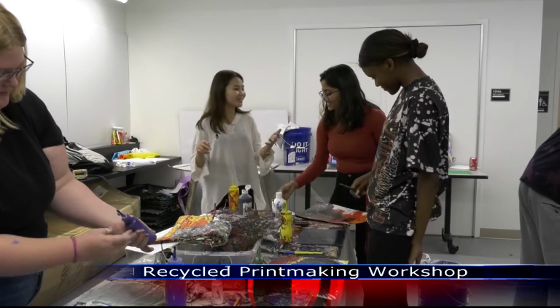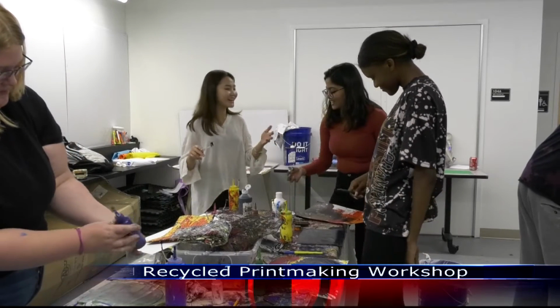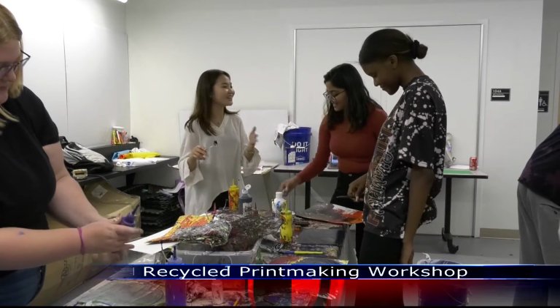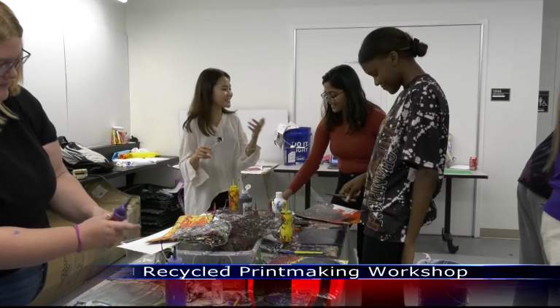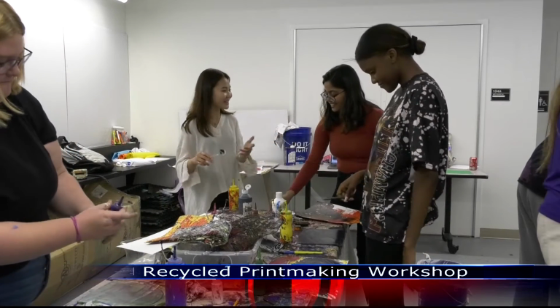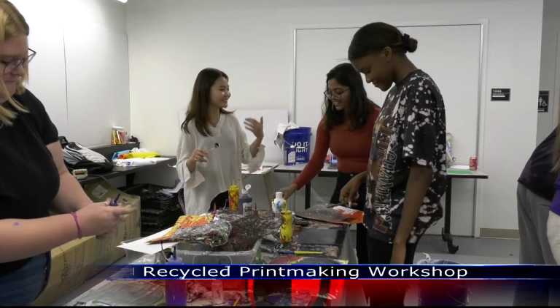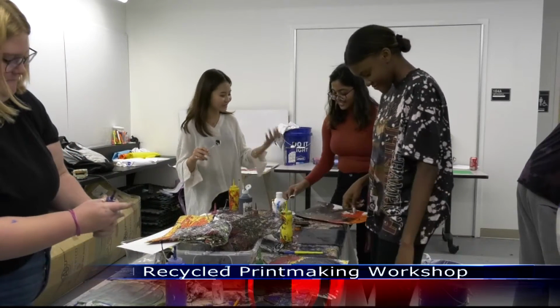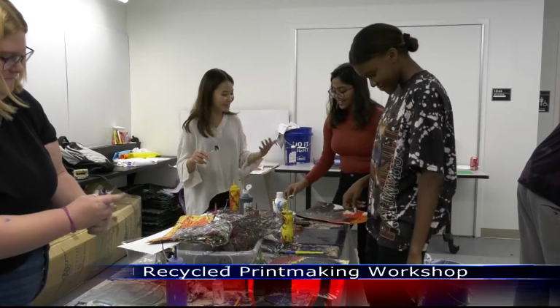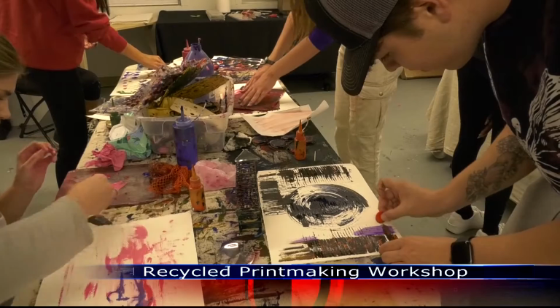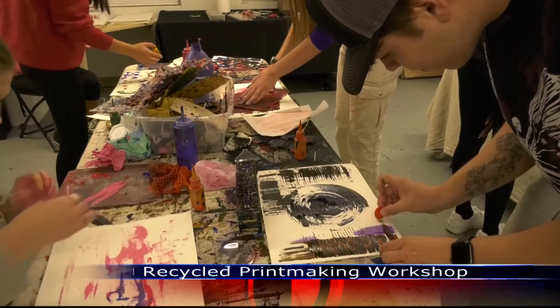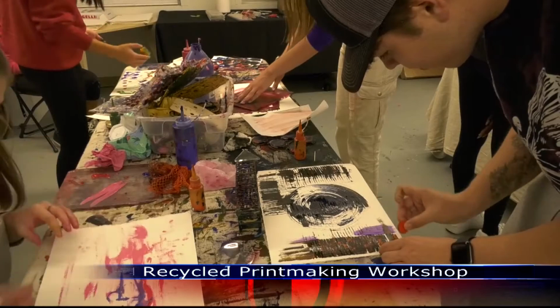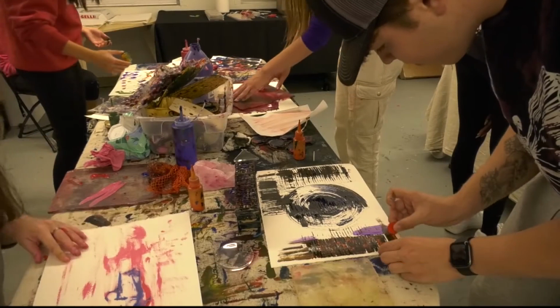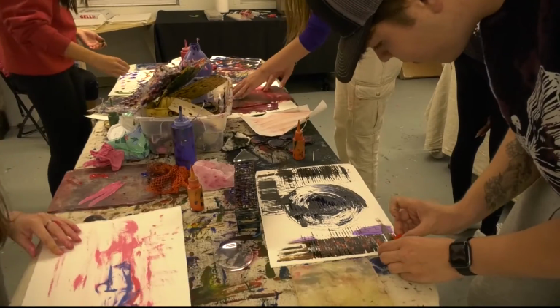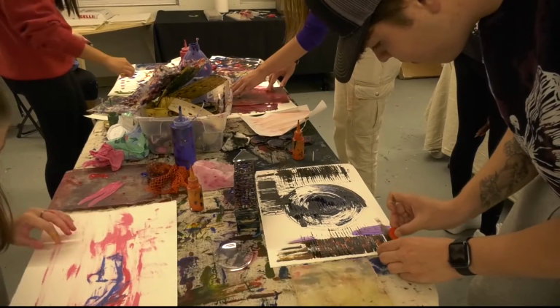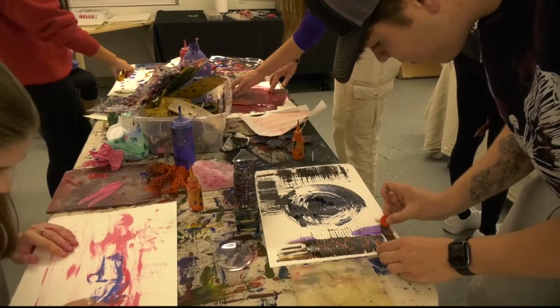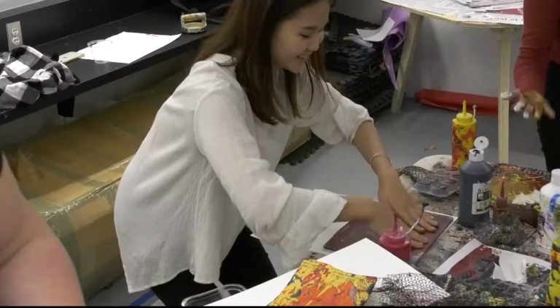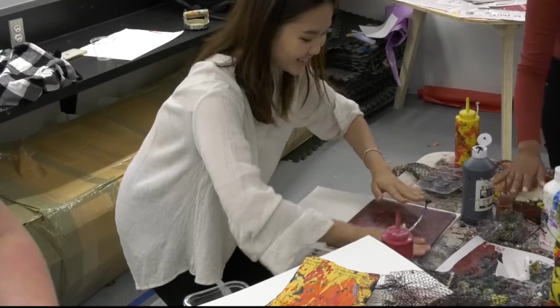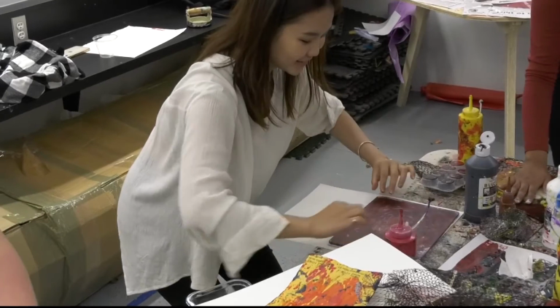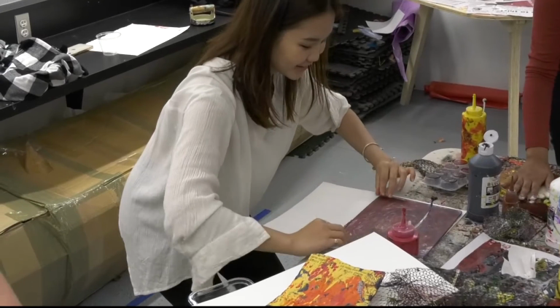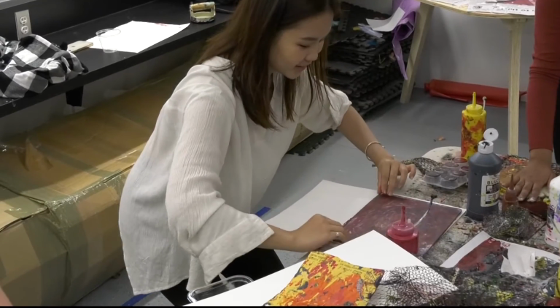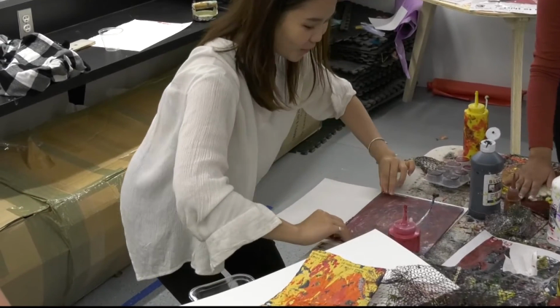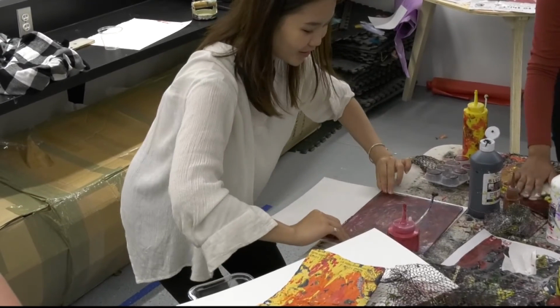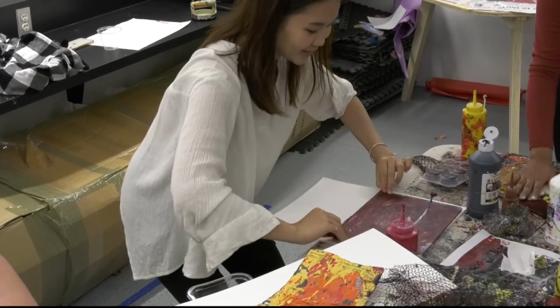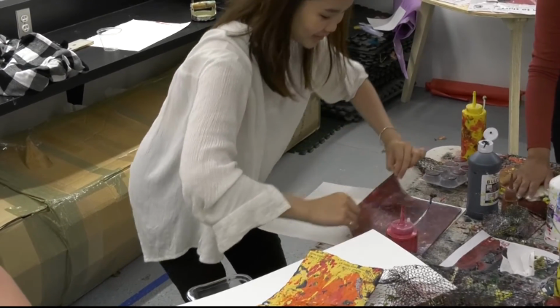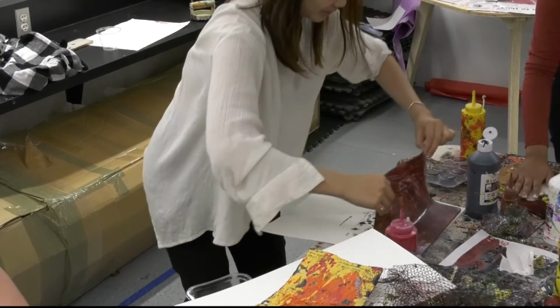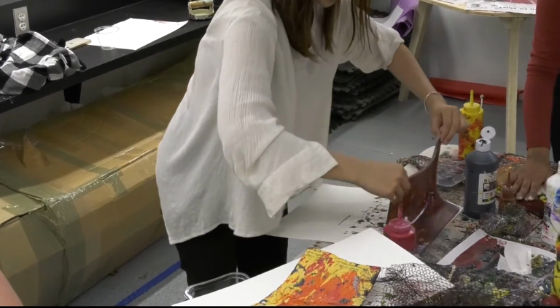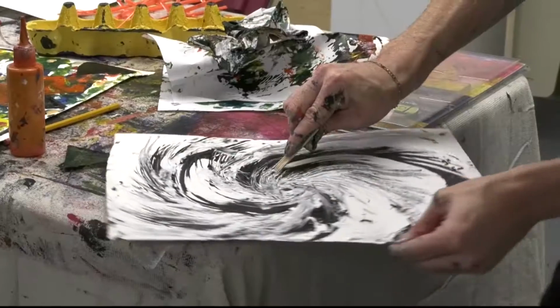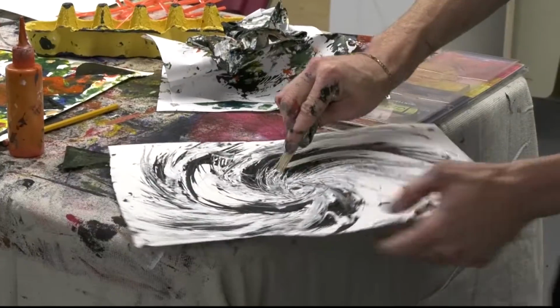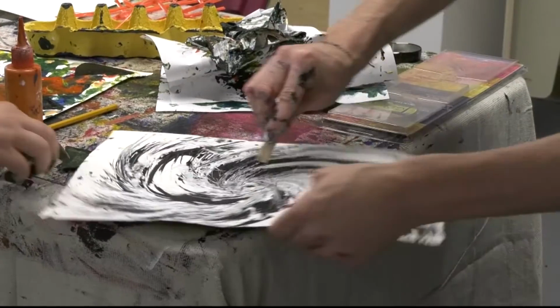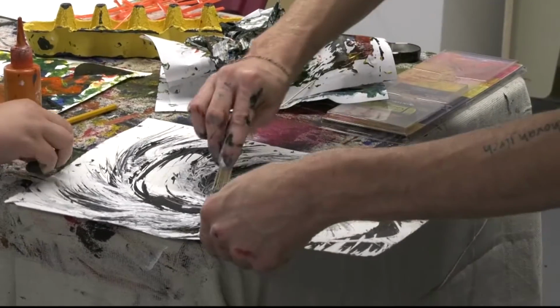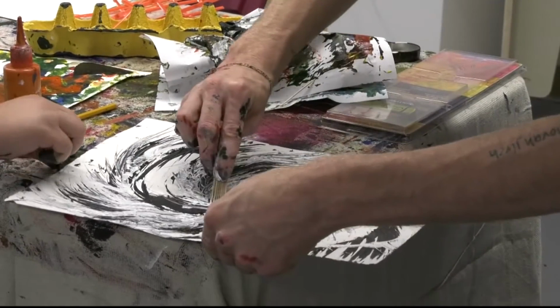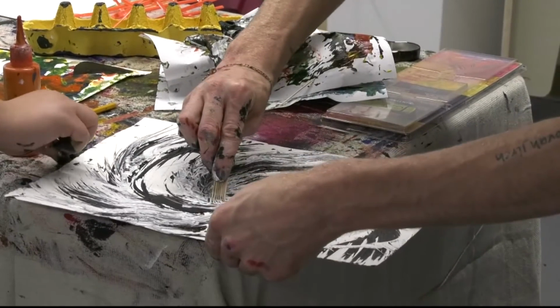Troy's IAC invited students out Monday evening to get their hands dirty and paint. But what they didn't expect was what they'd be painting with.